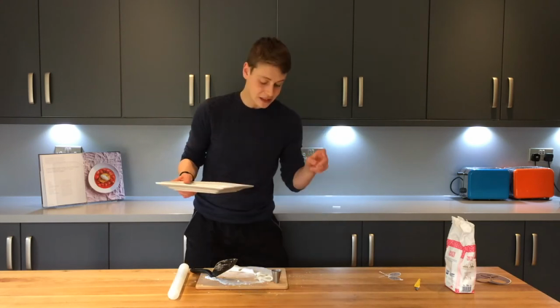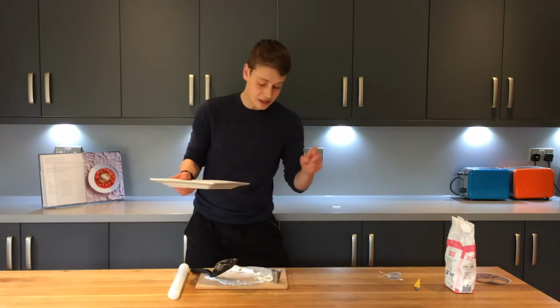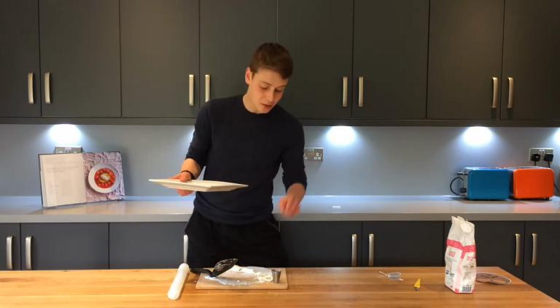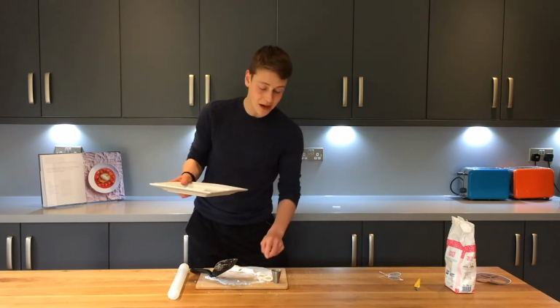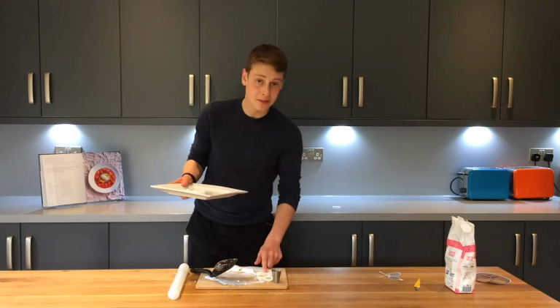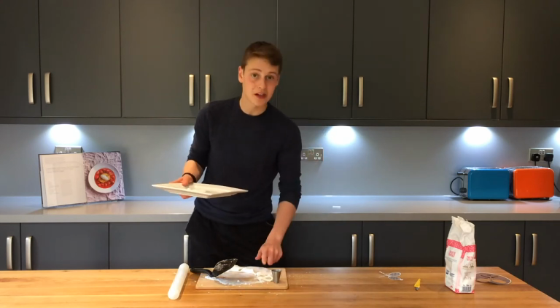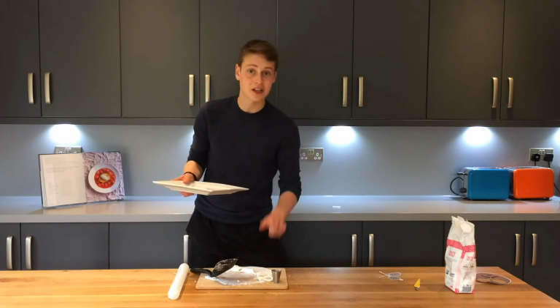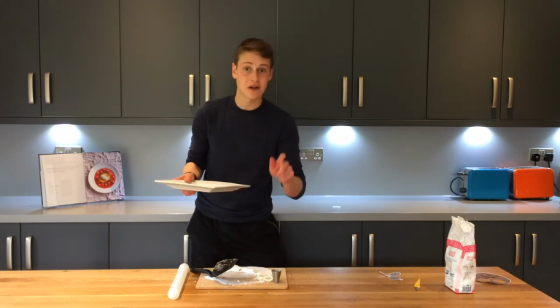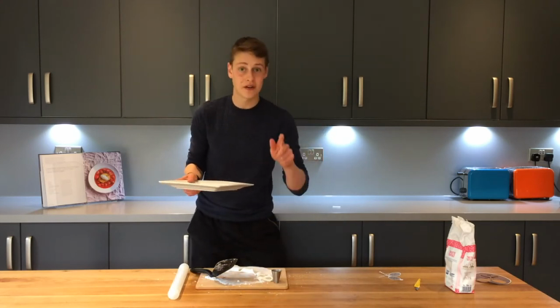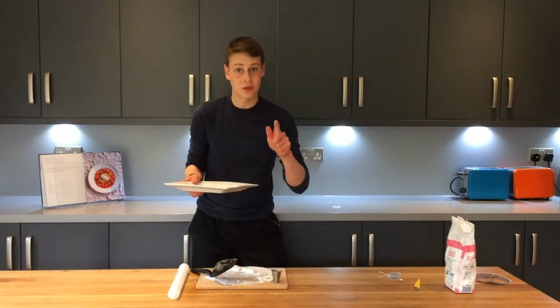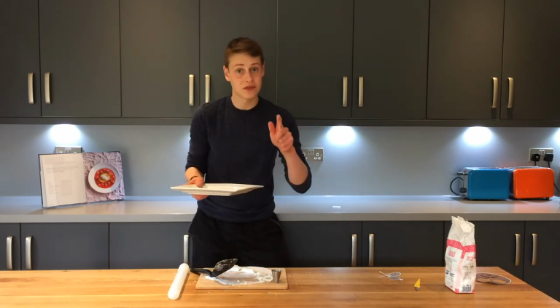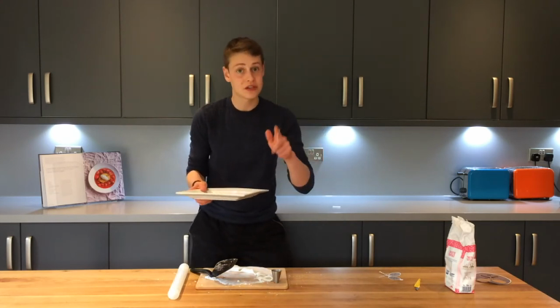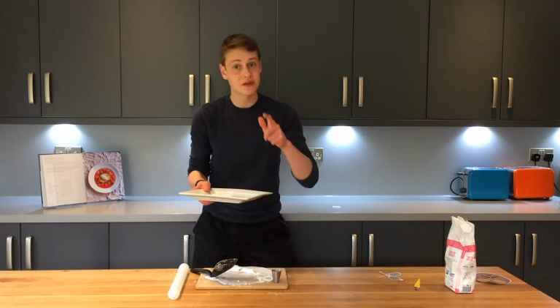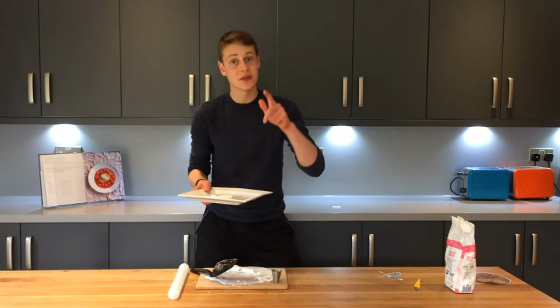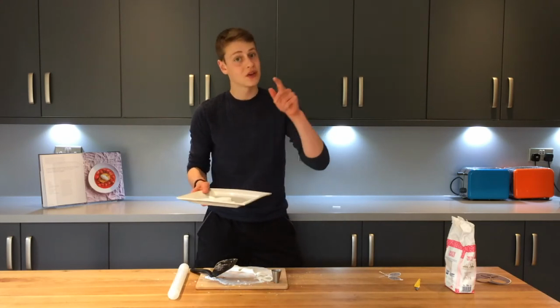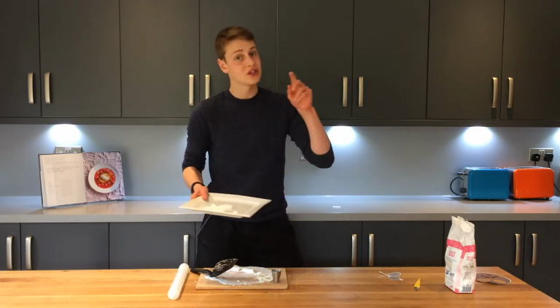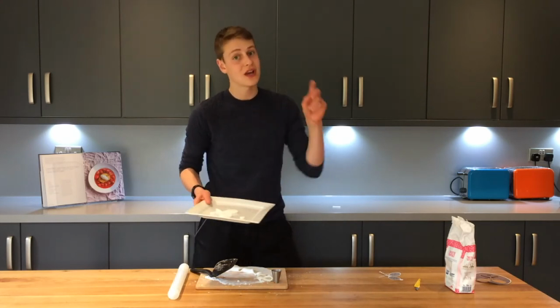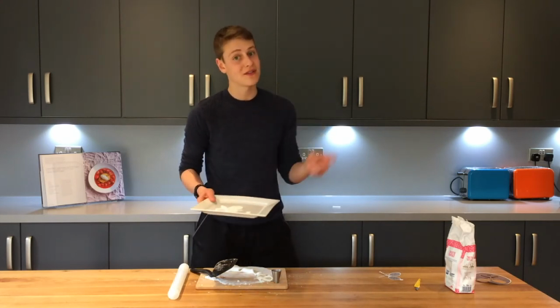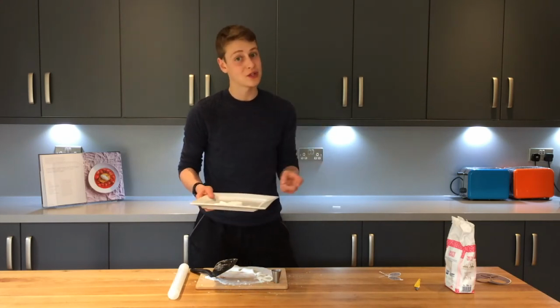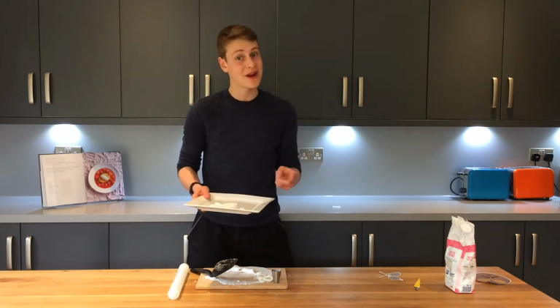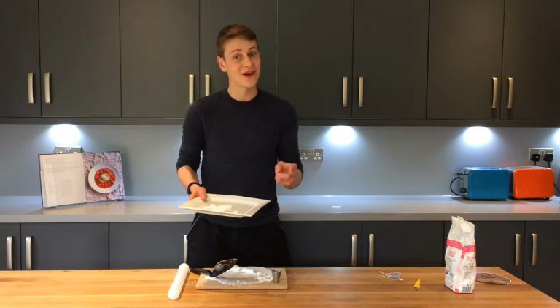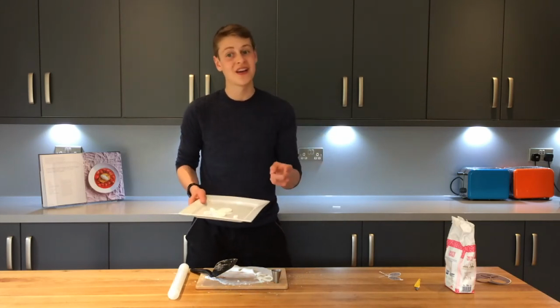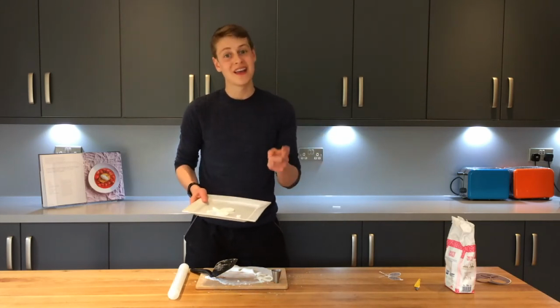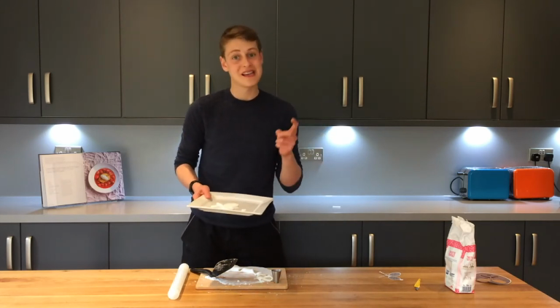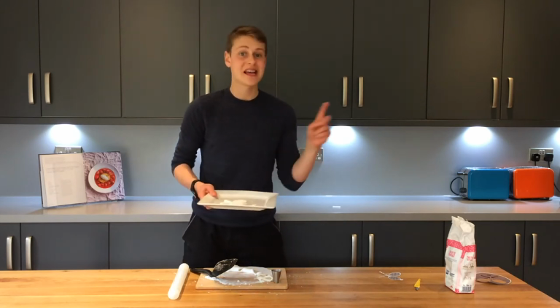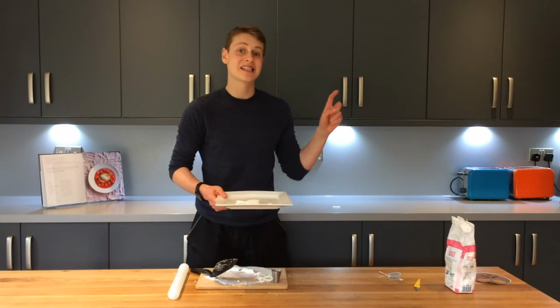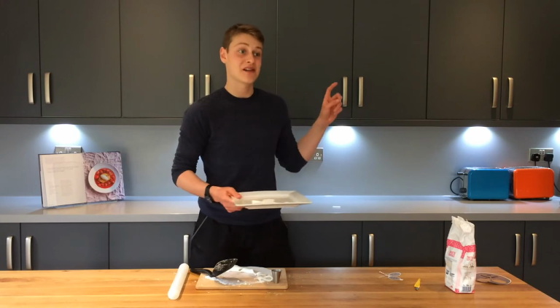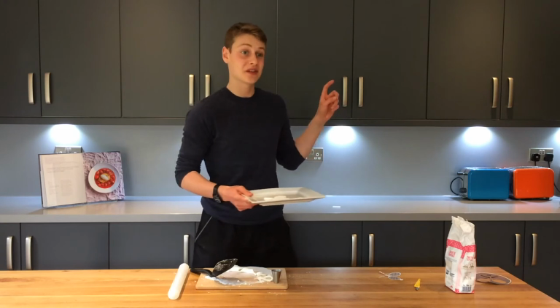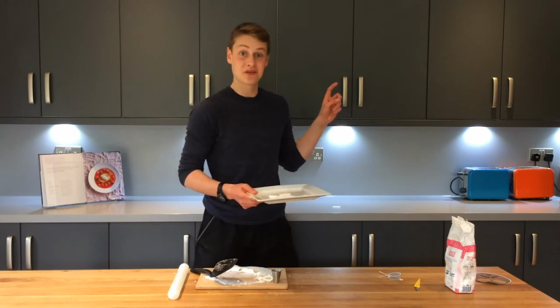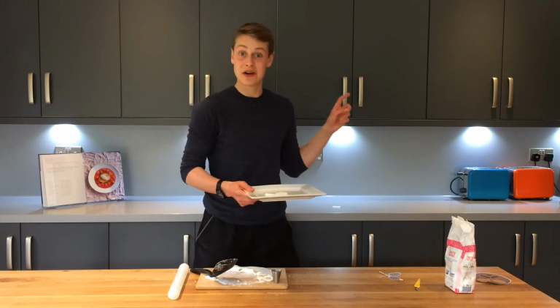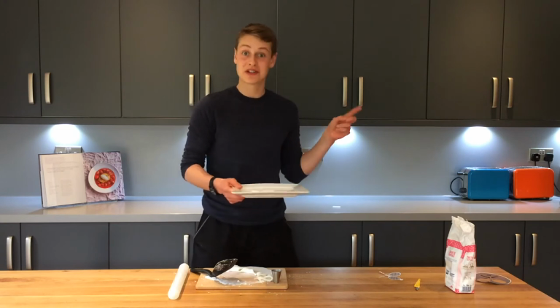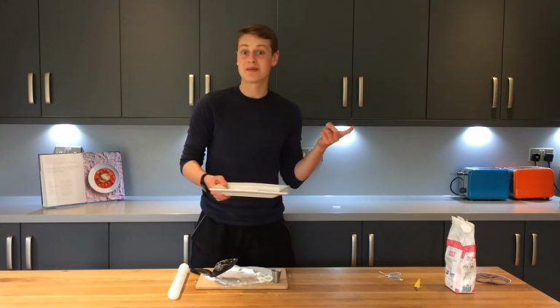Actually, I'm going to cut out another one of each of them so I have a spare in case everything goes pear-shaped.